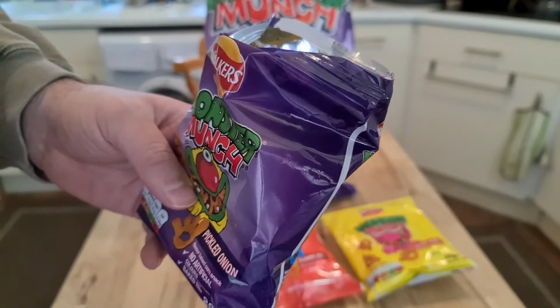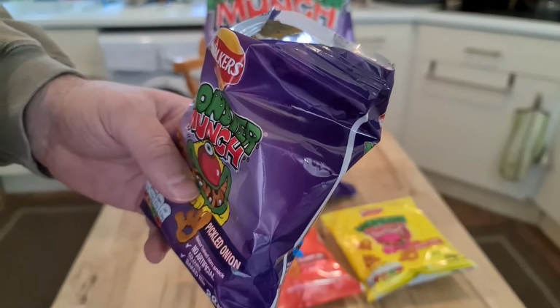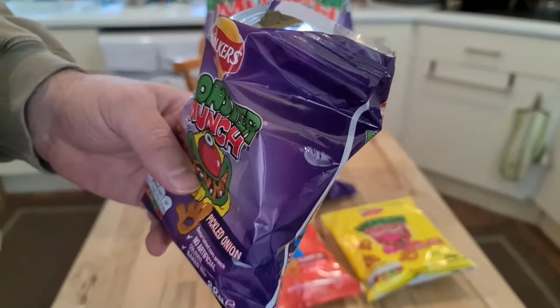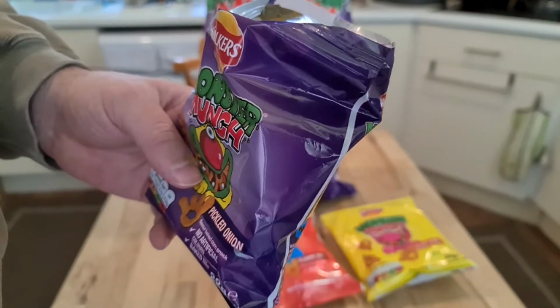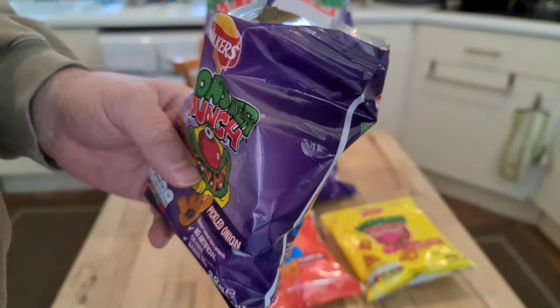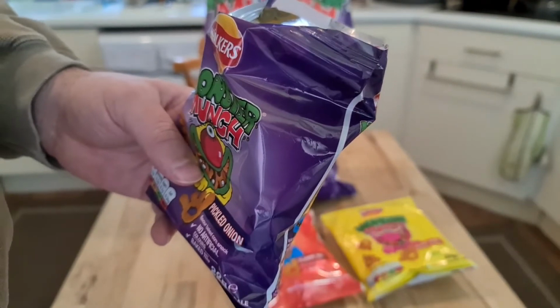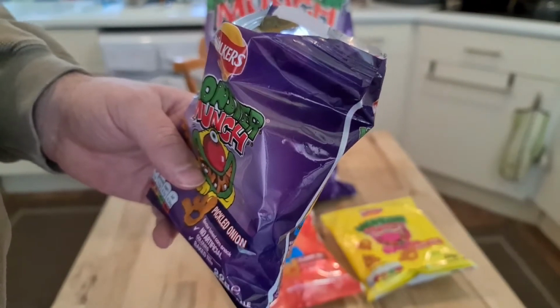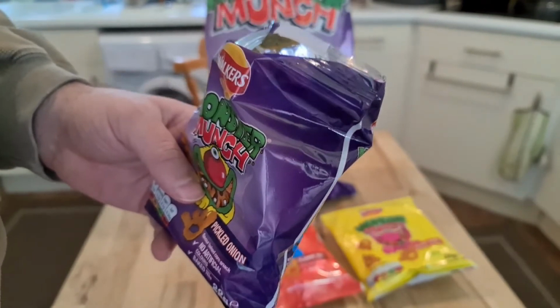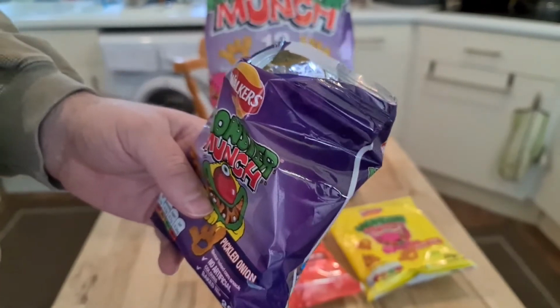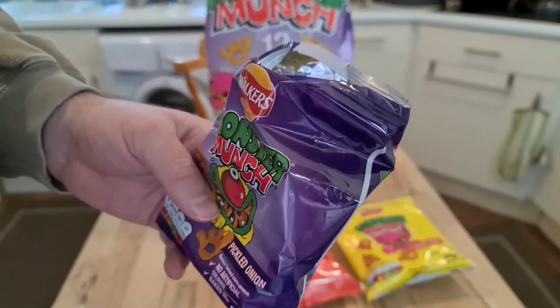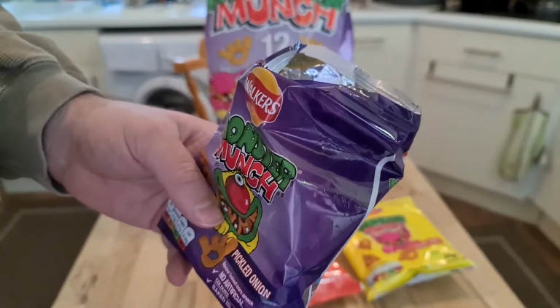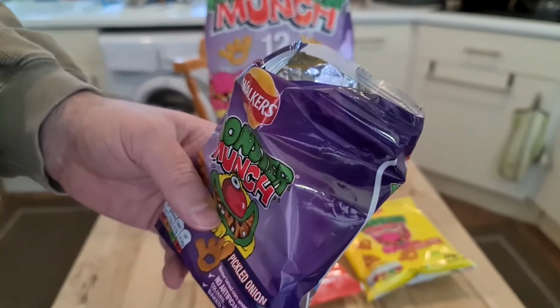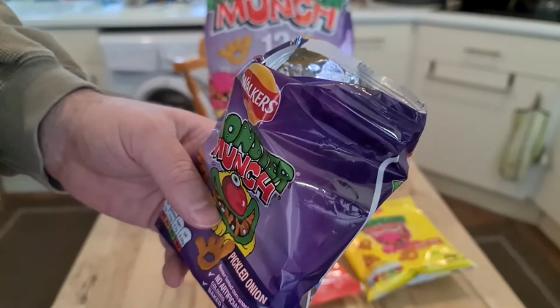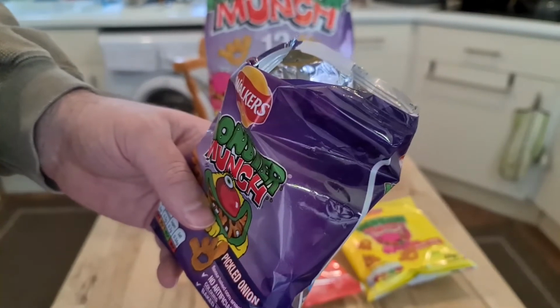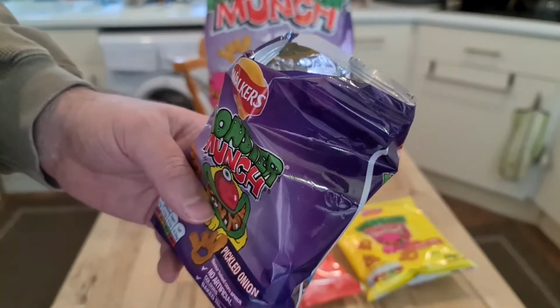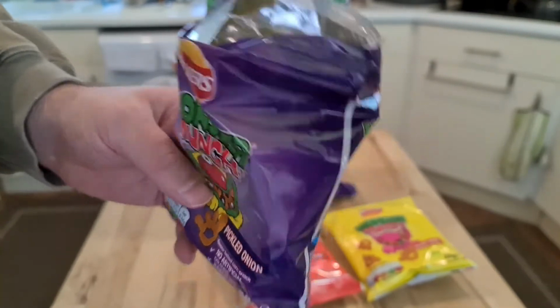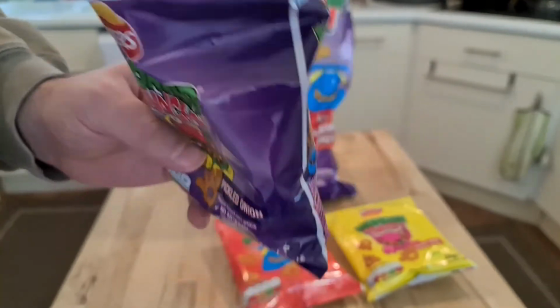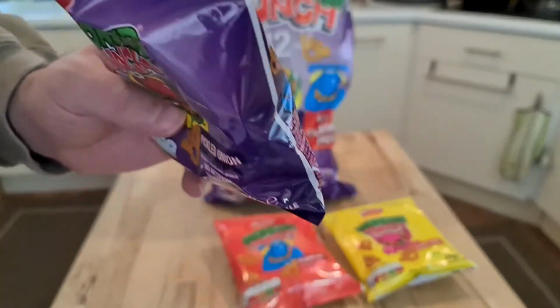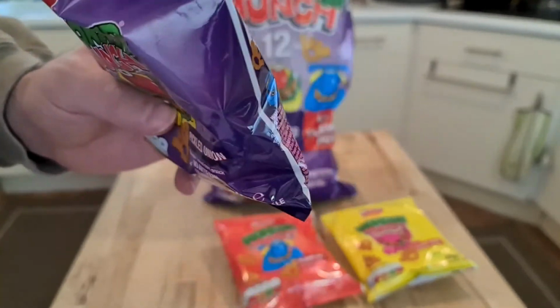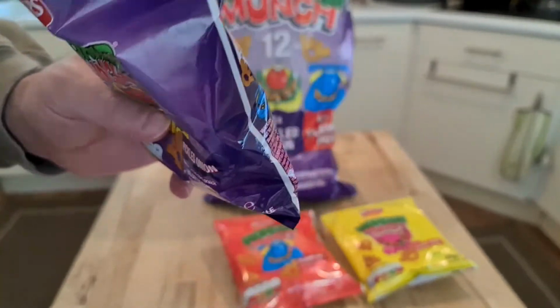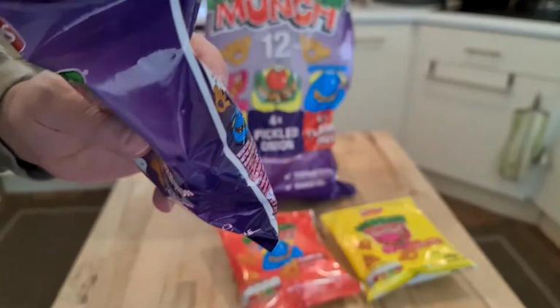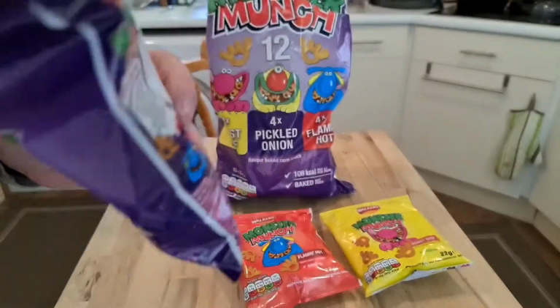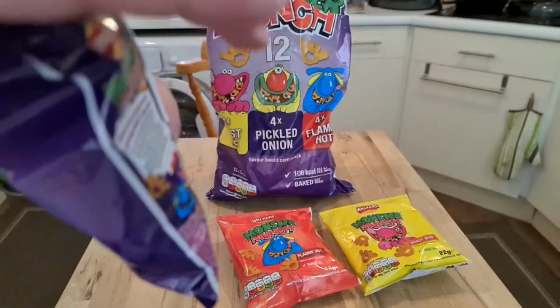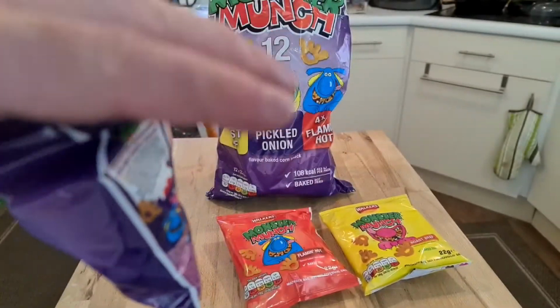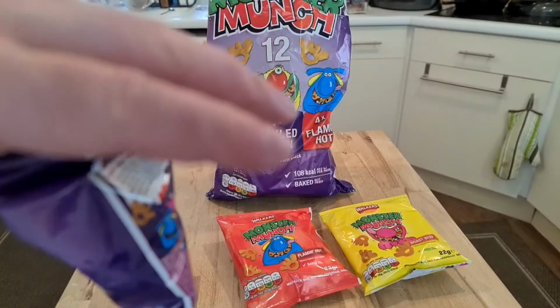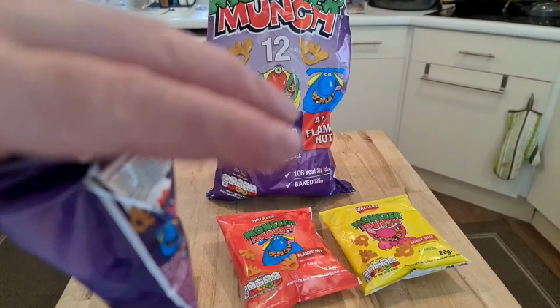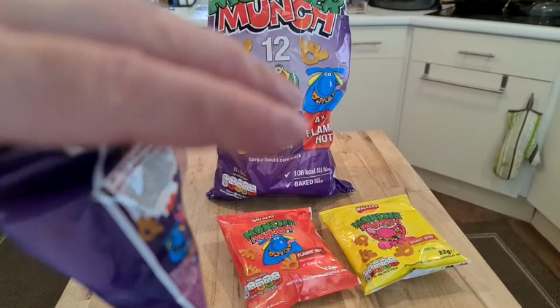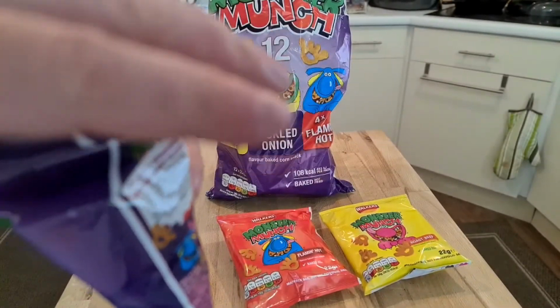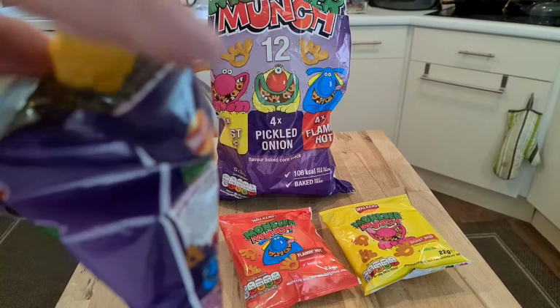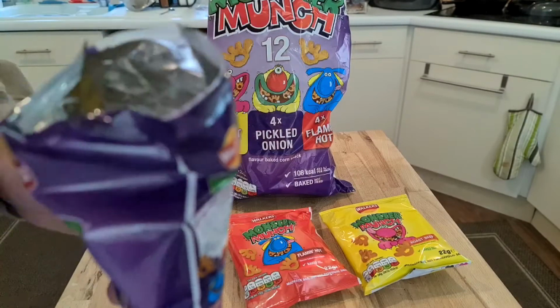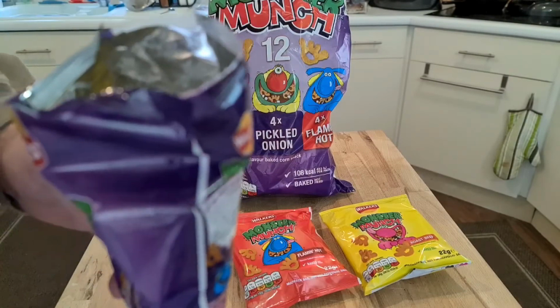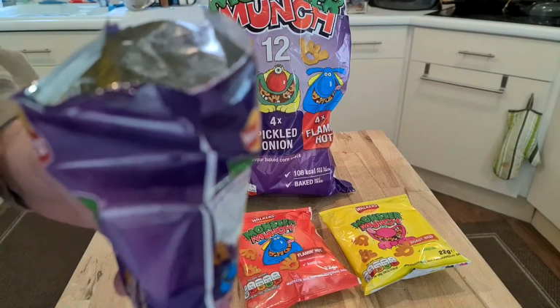The taste difference between these and salt and vinegar wasn't too far. I guess flaming hot is a different story.